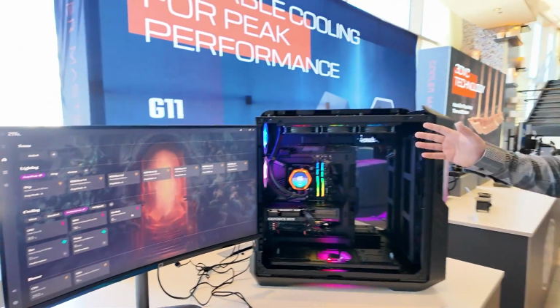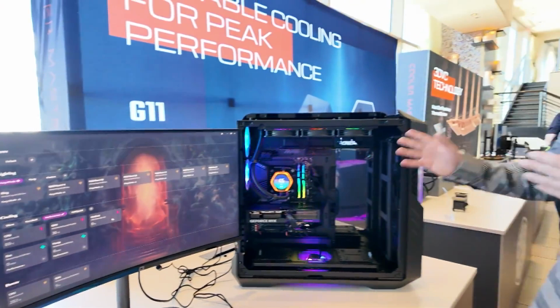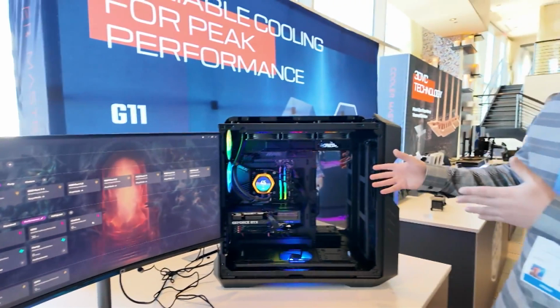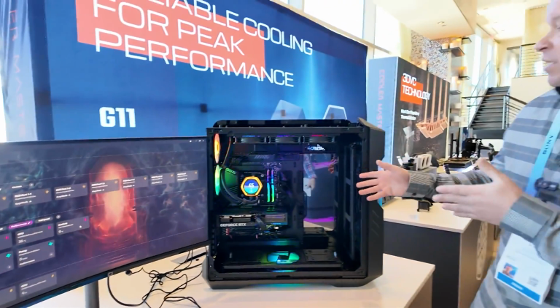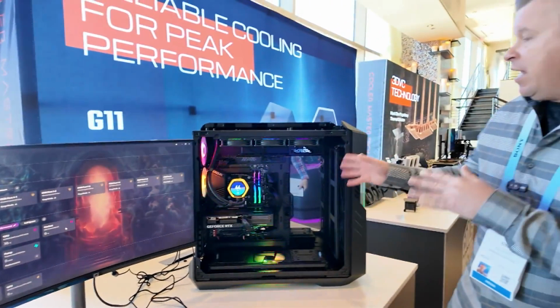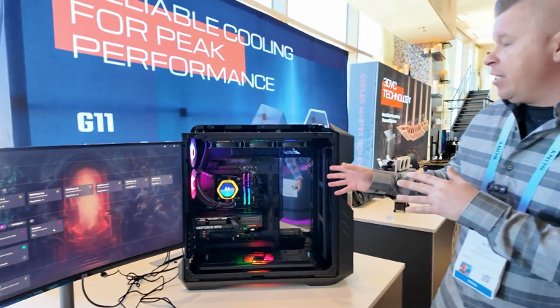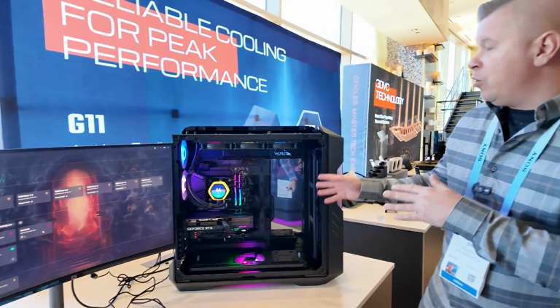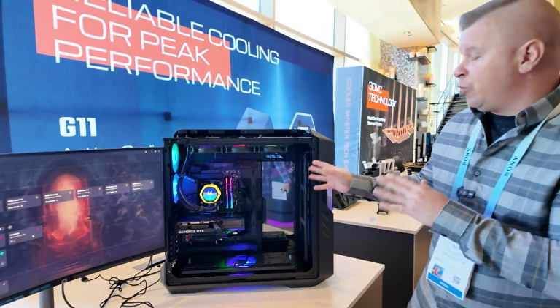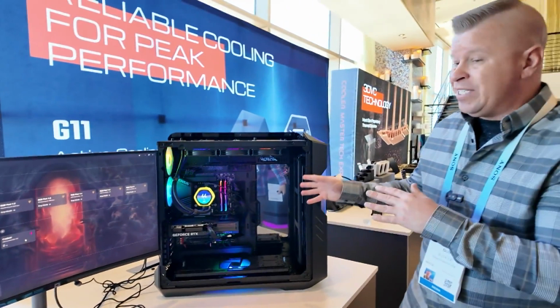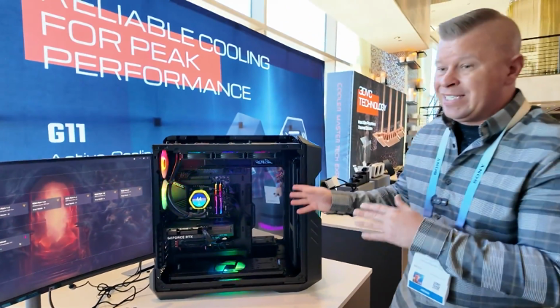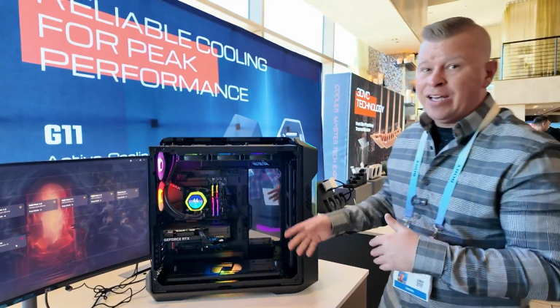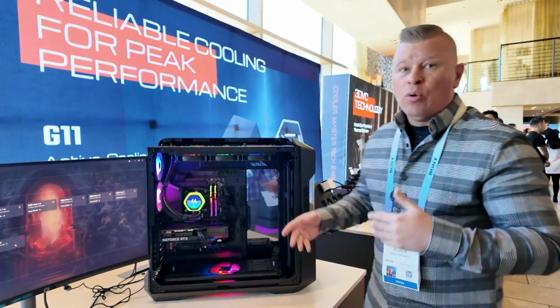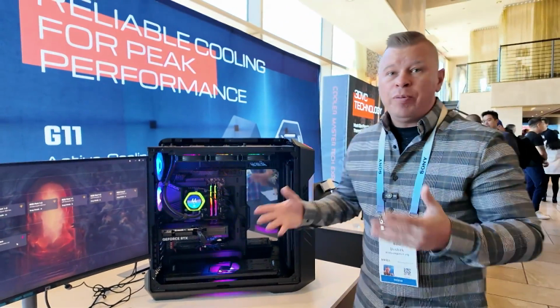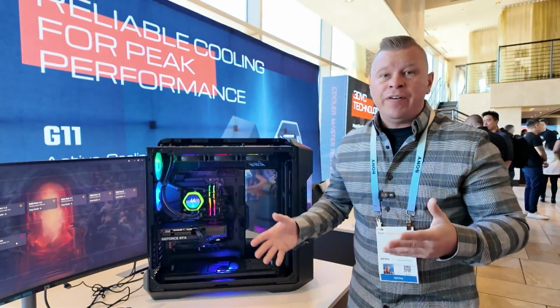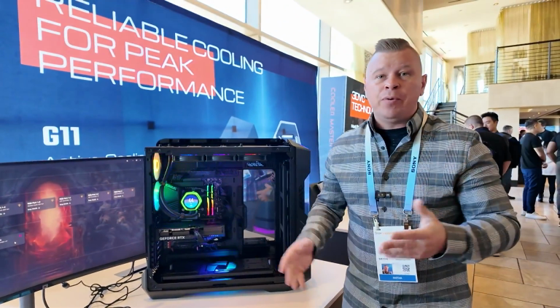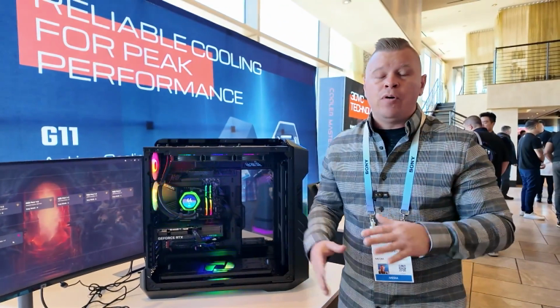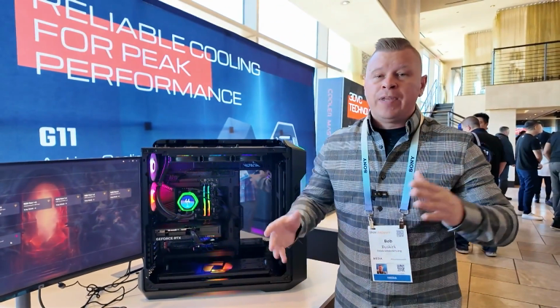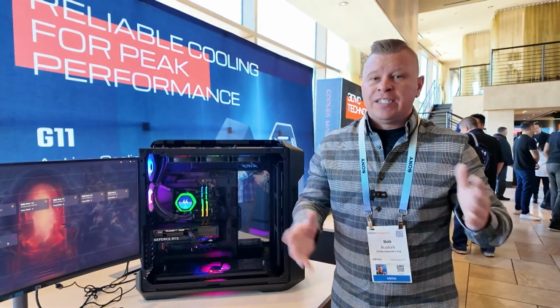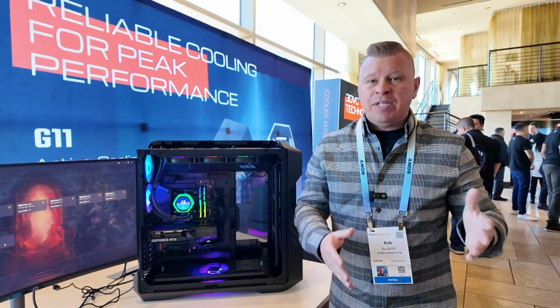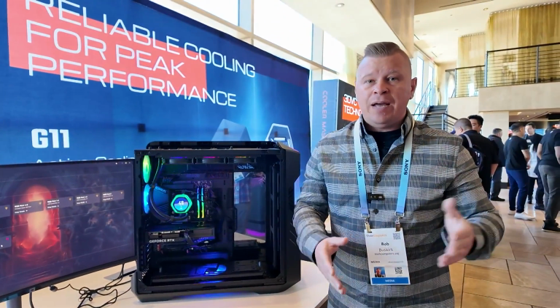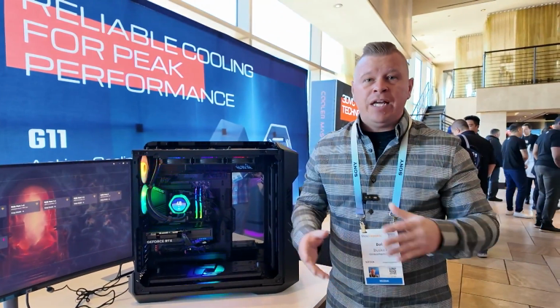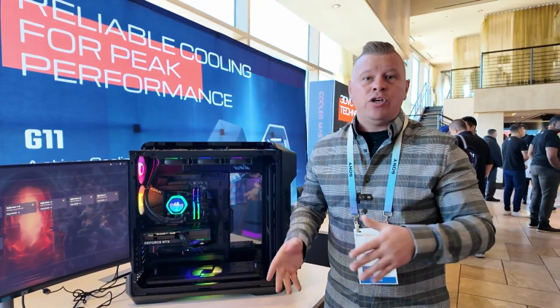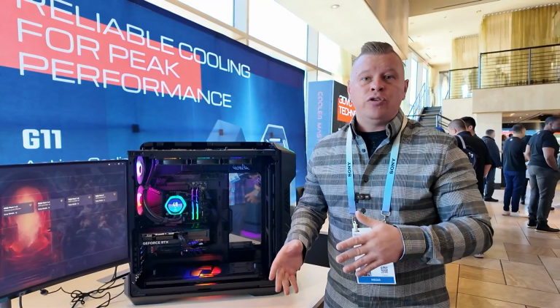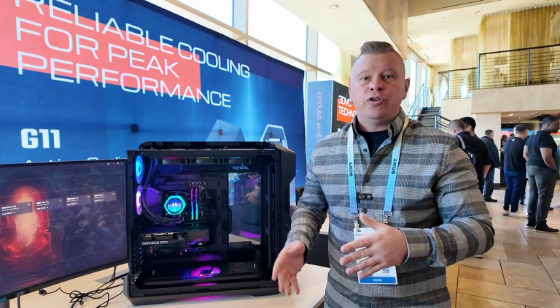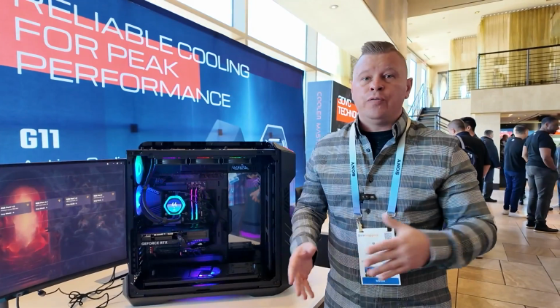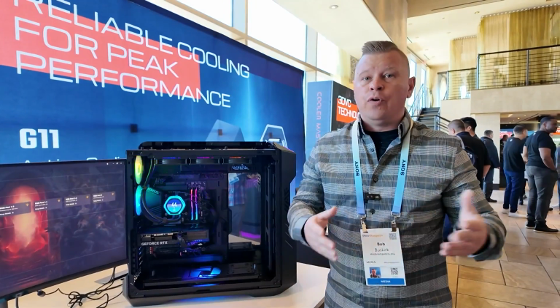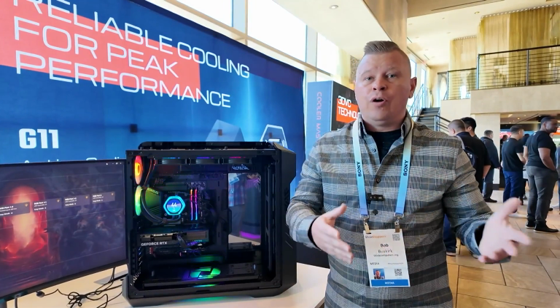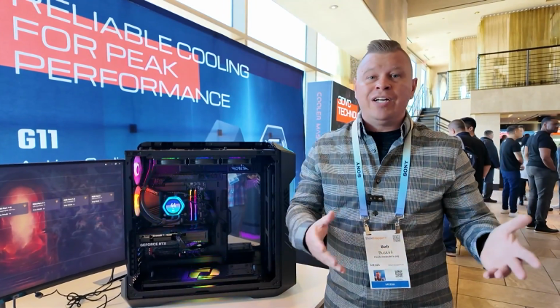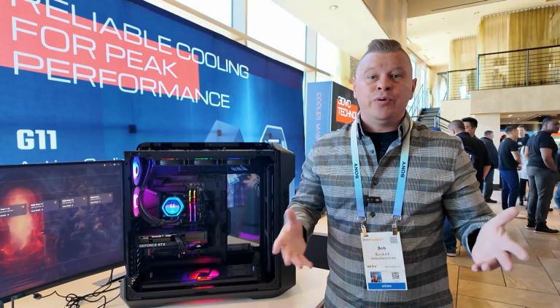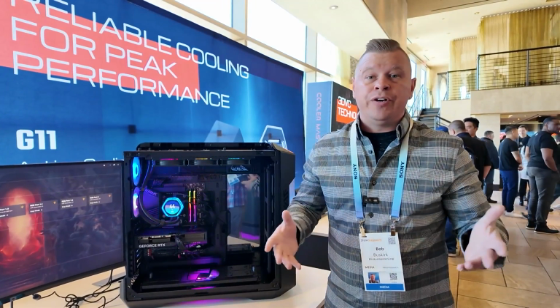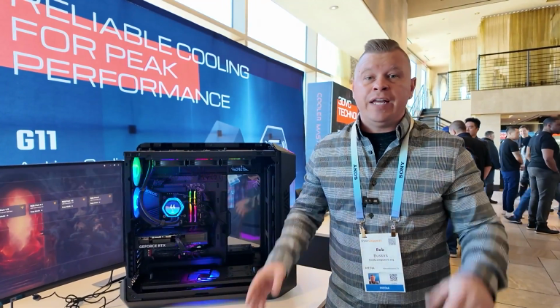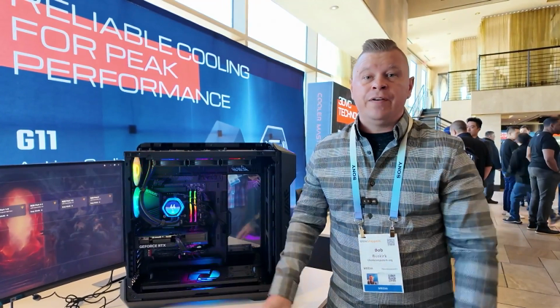Now this AIO — the 360 — will be available sometime in Q2 for around $250.